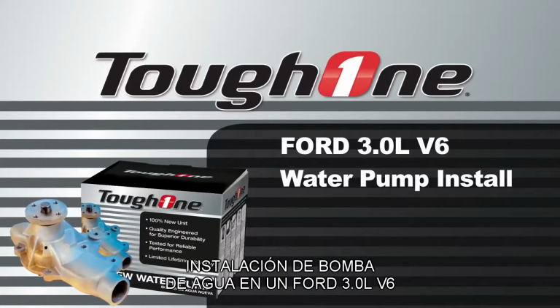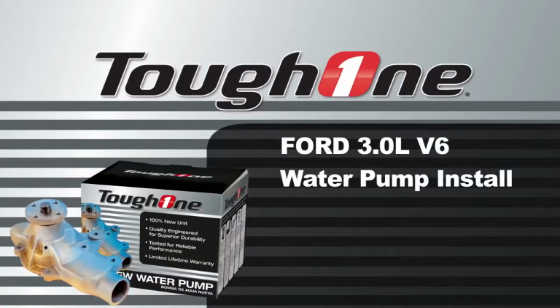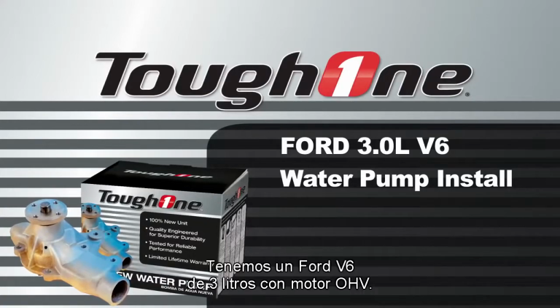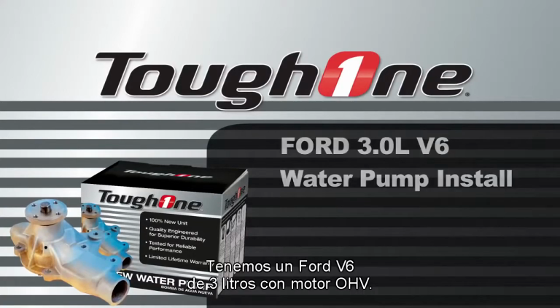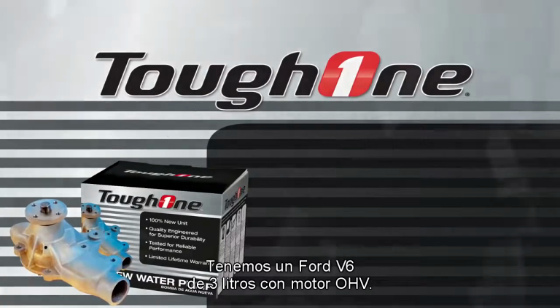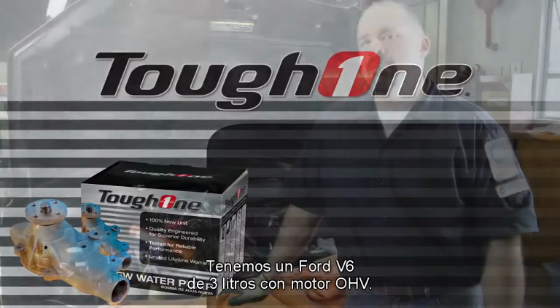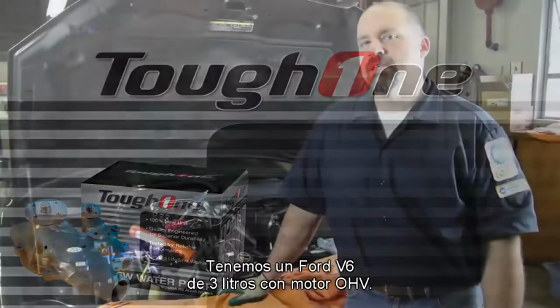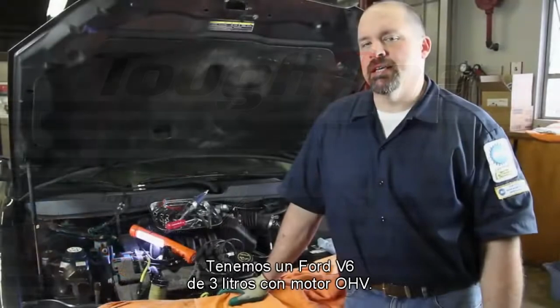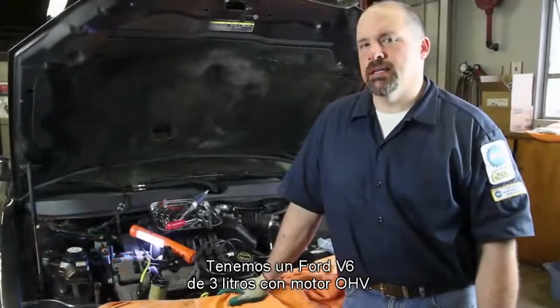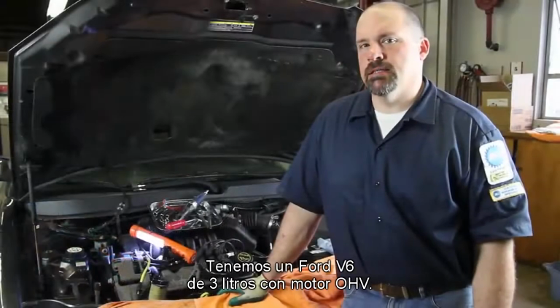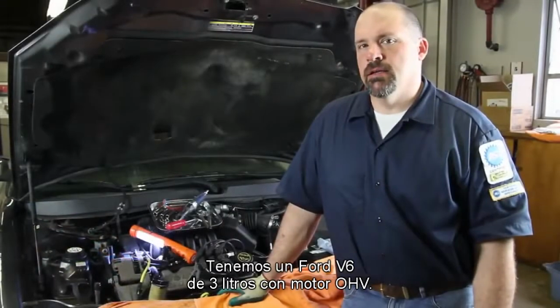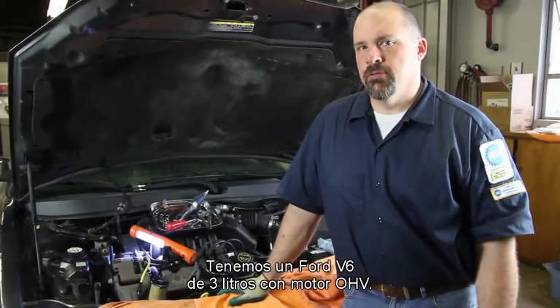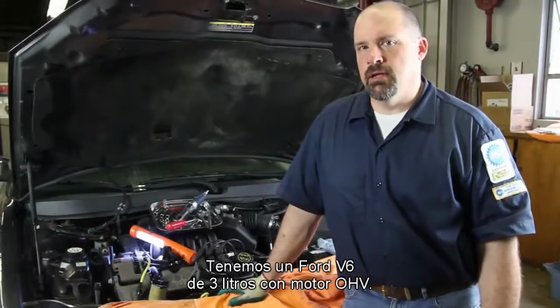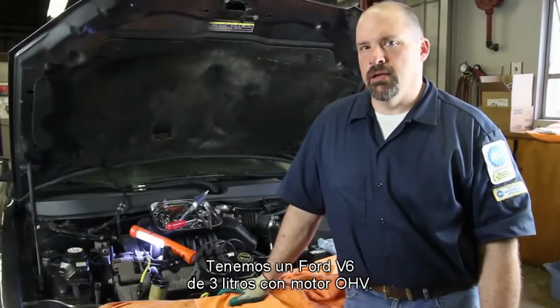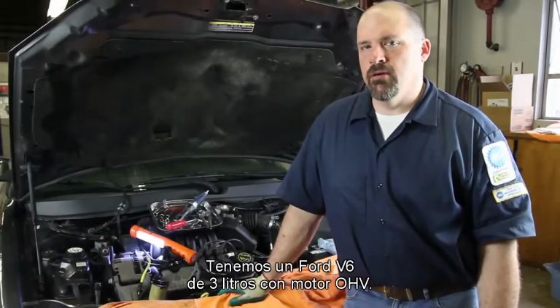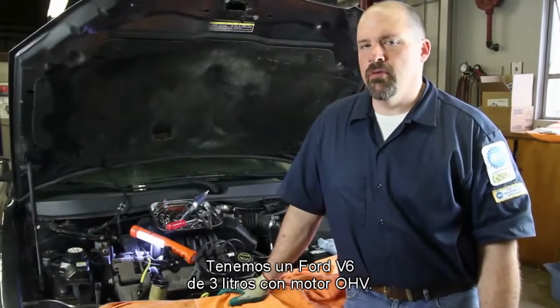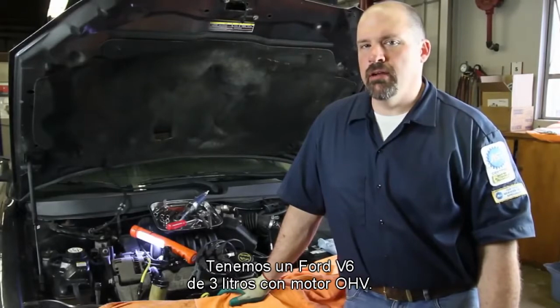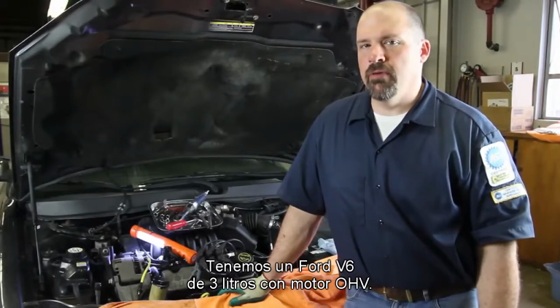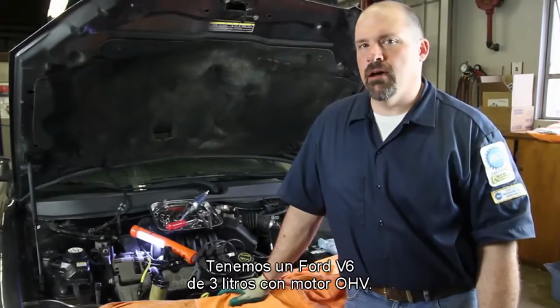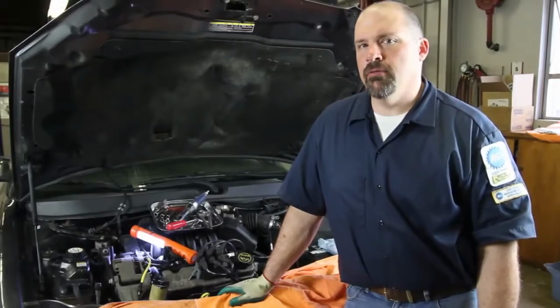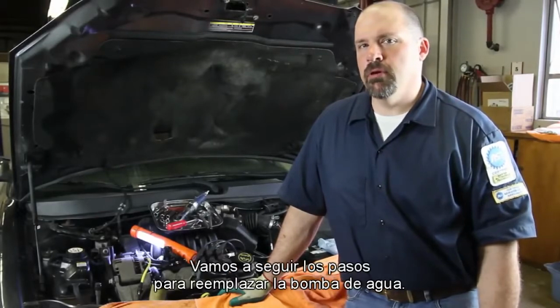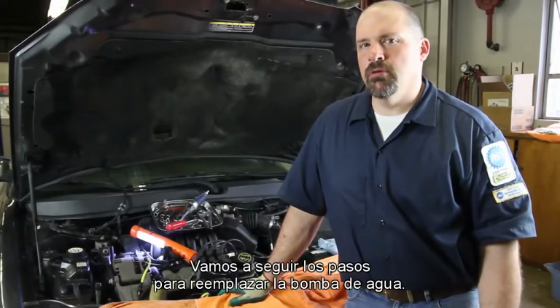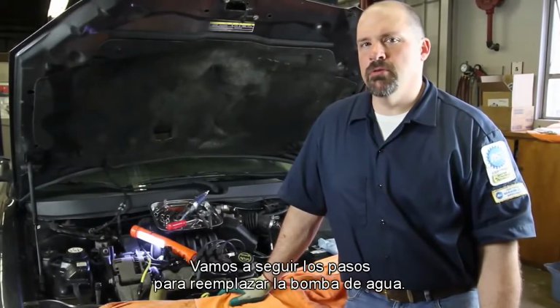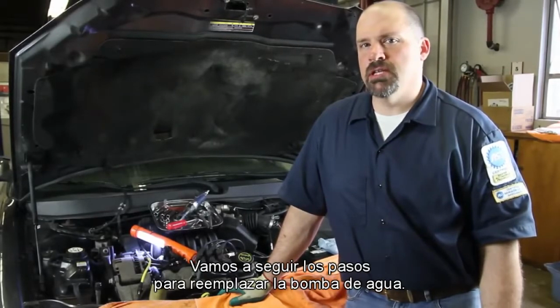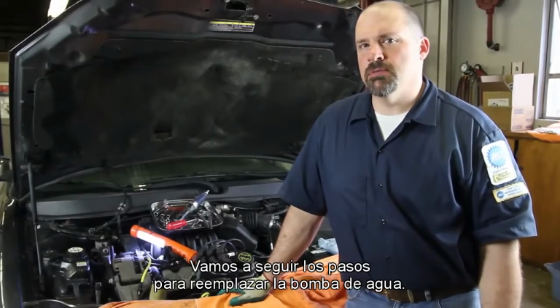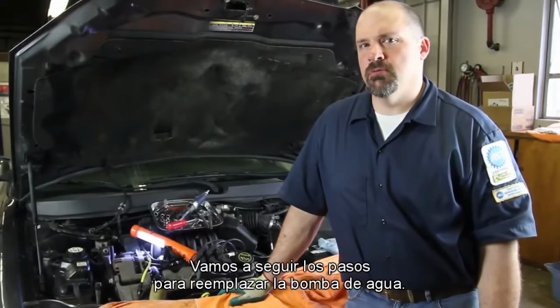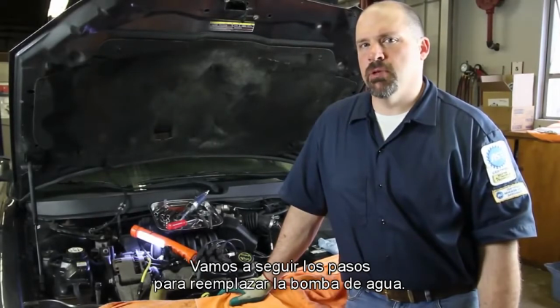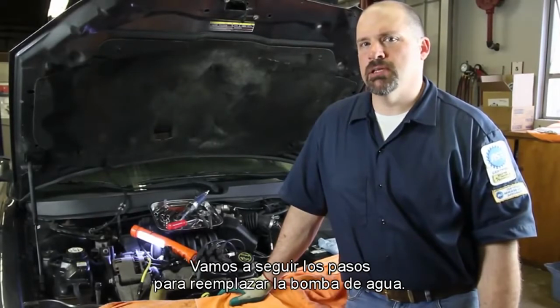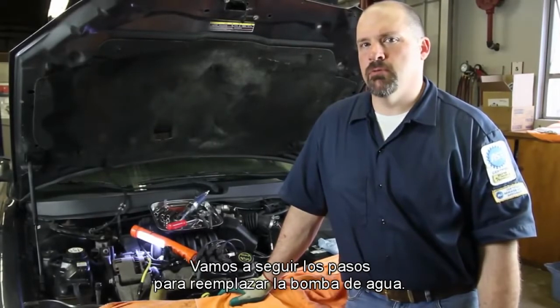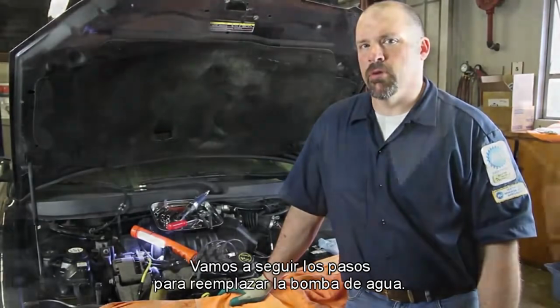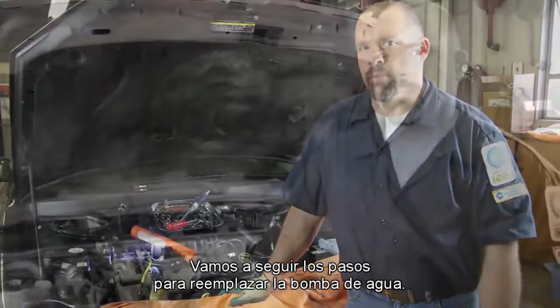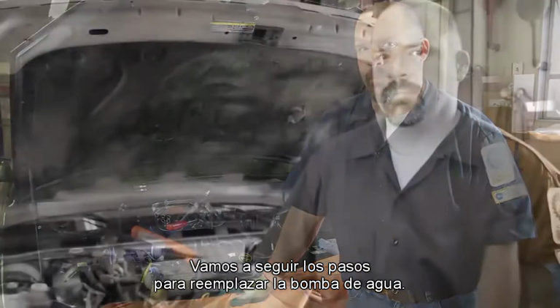We have a Ford V6 3-liter overhead valve. We're going to go through the steps in replacing the water pump.